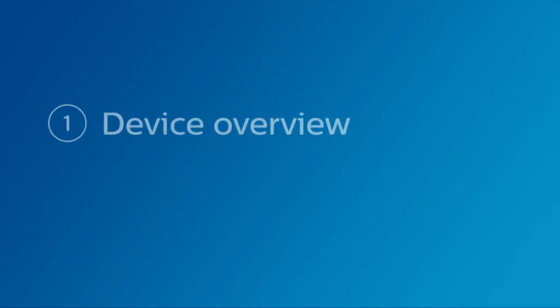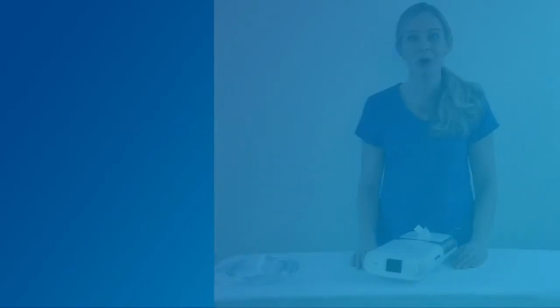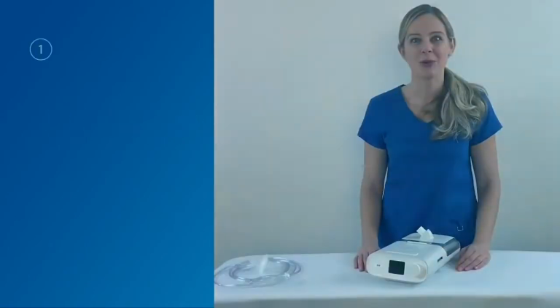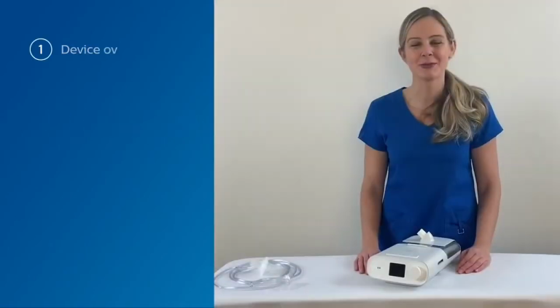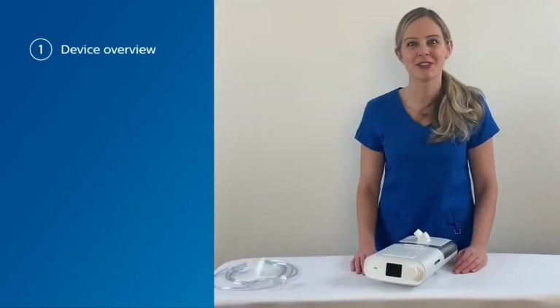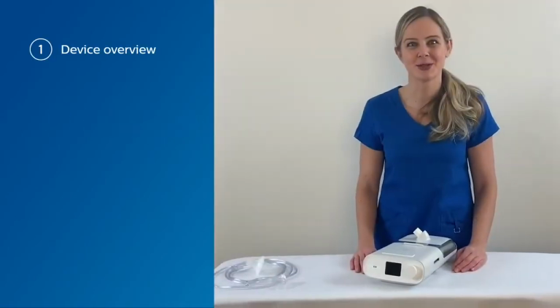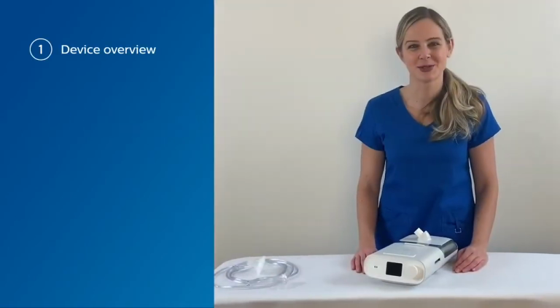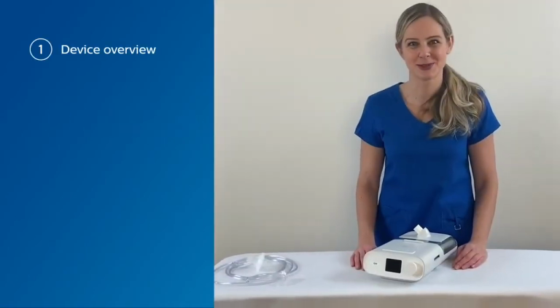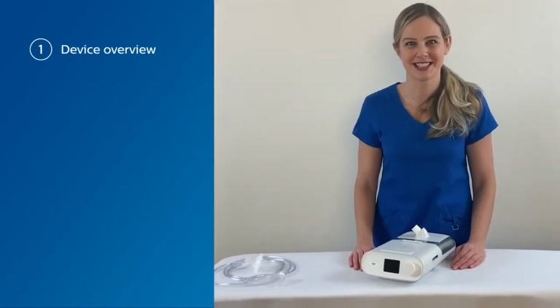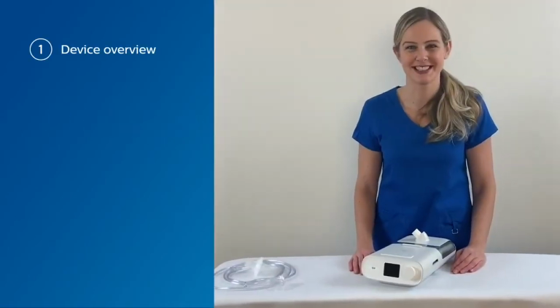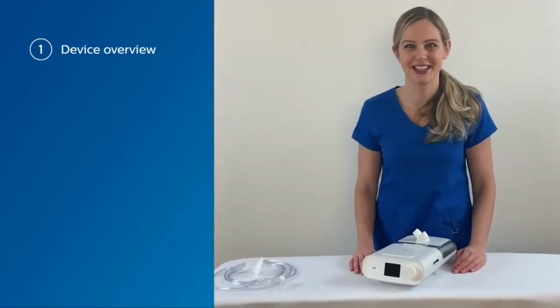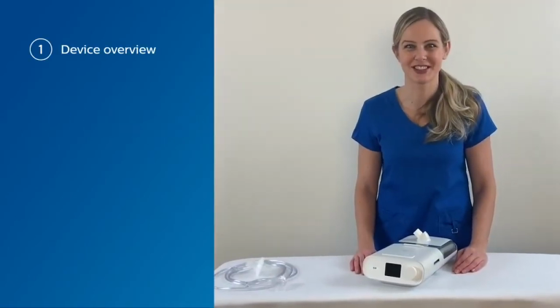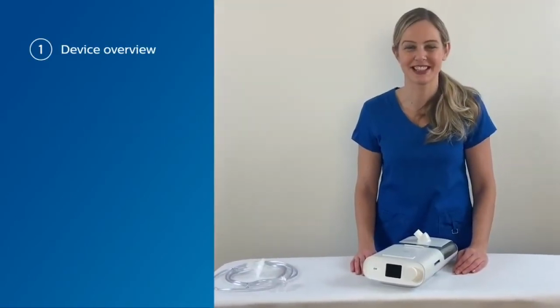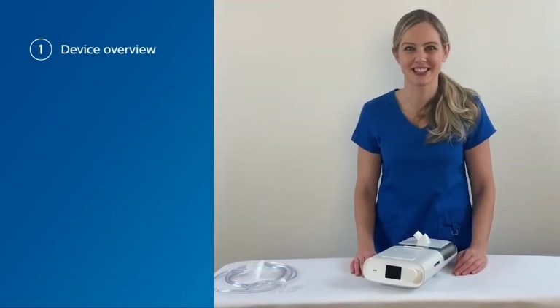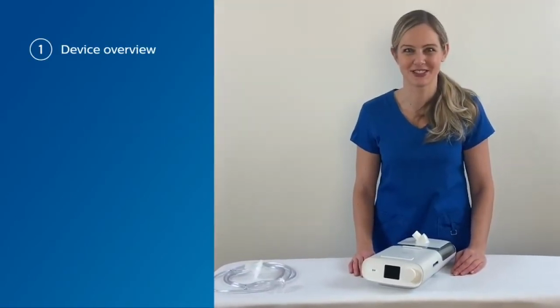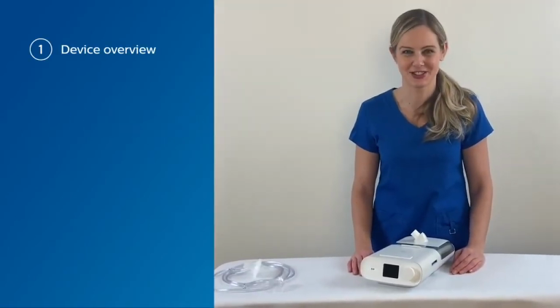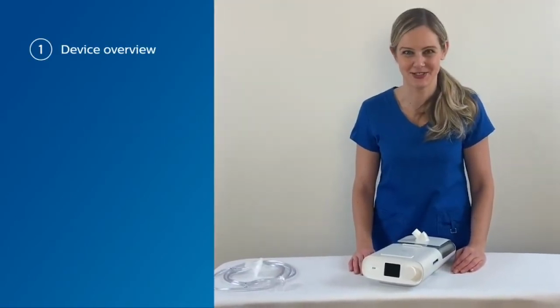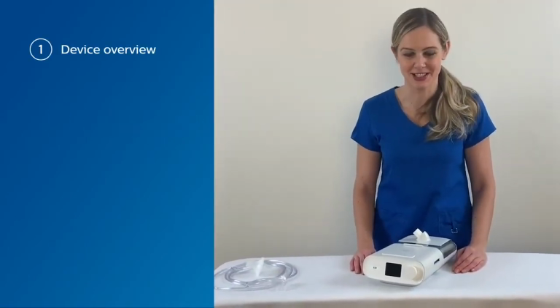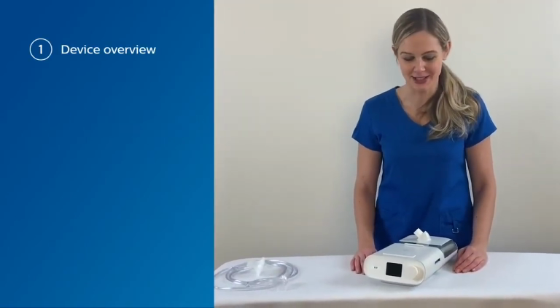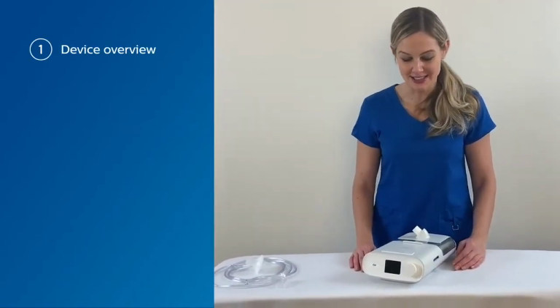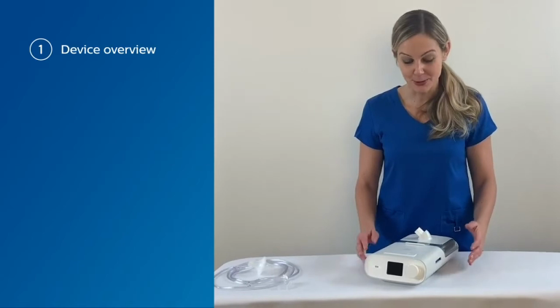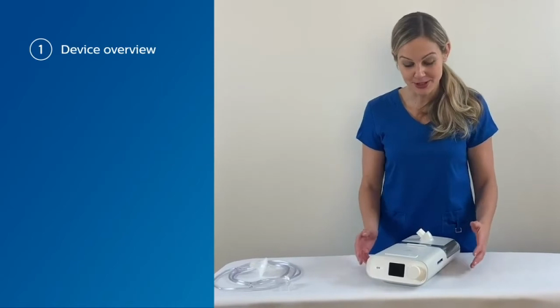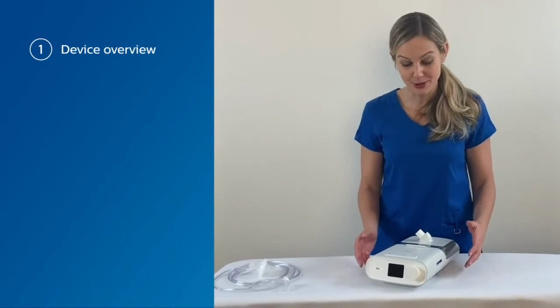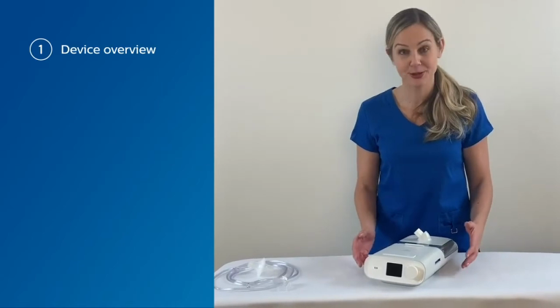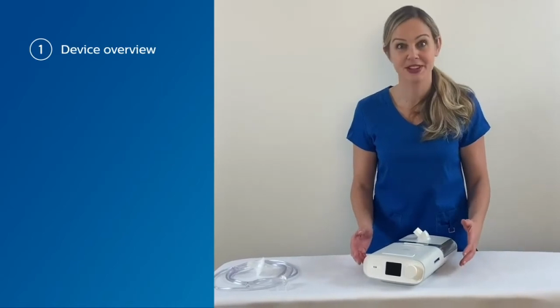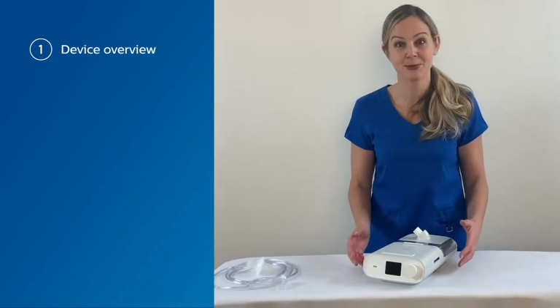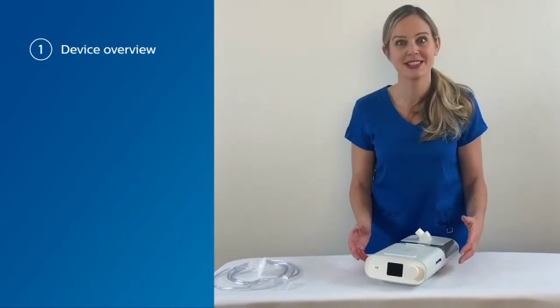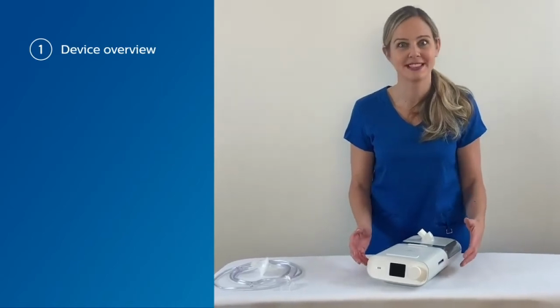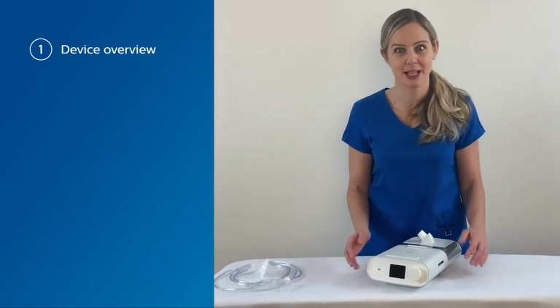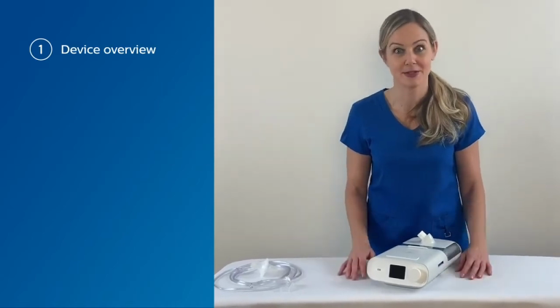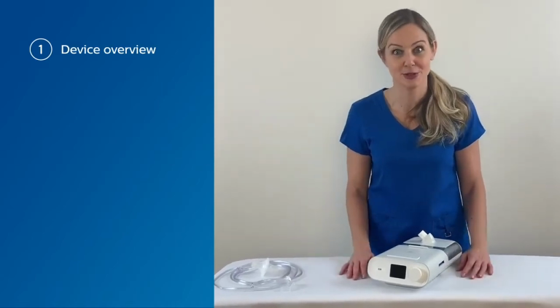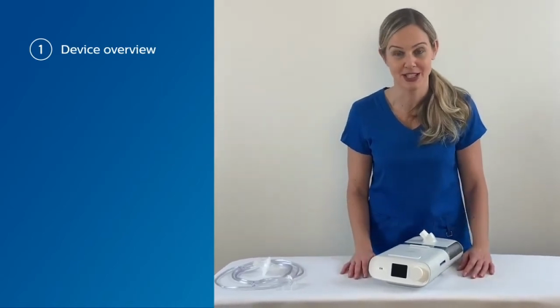Welcome to the Philips Respironics E30 getting started training video. Today we're going to go through the simple and easy setup of a new patient.